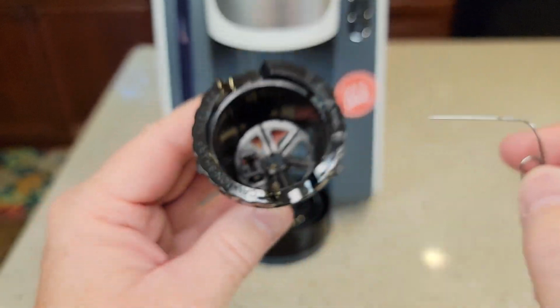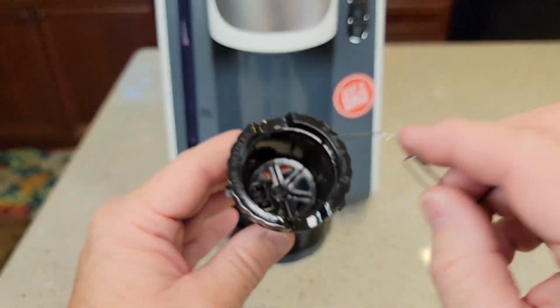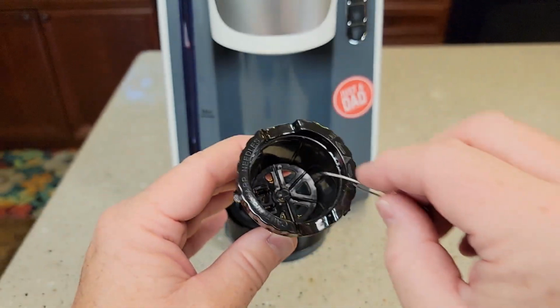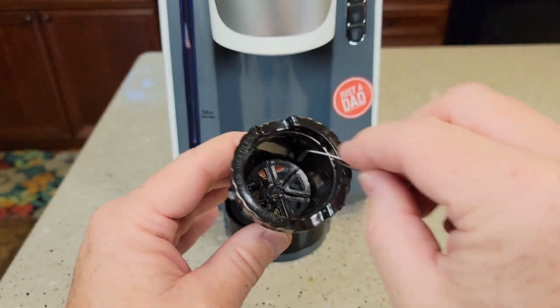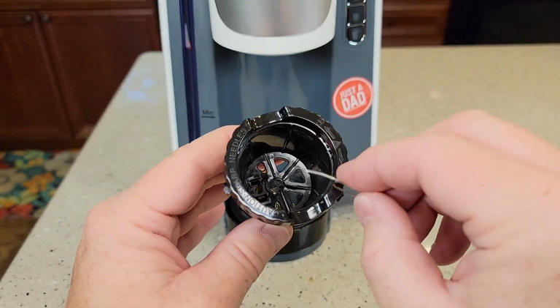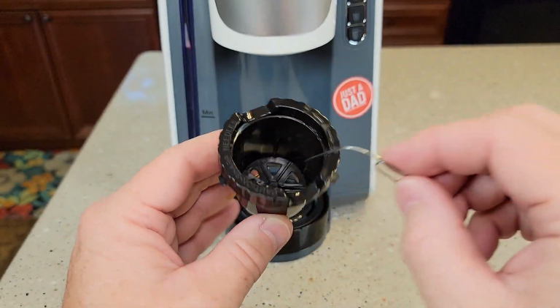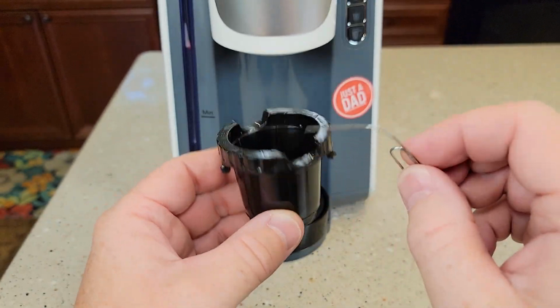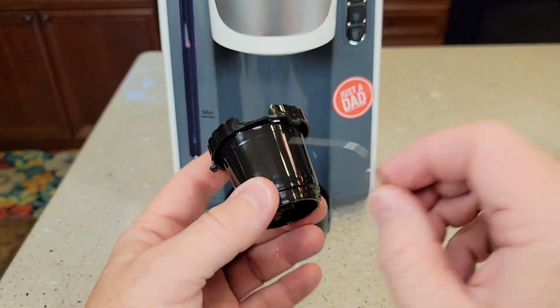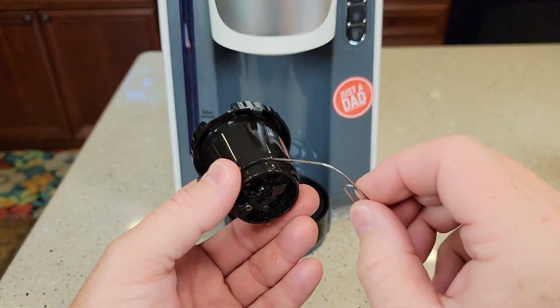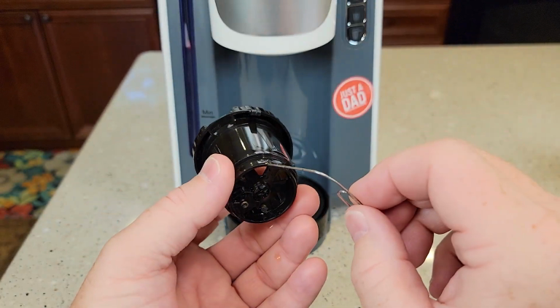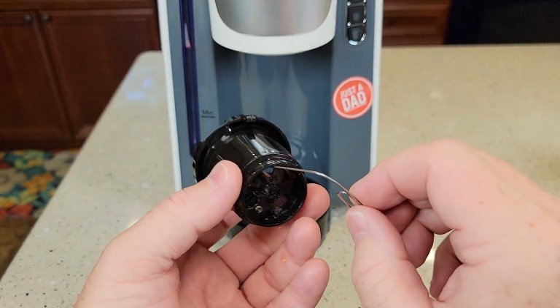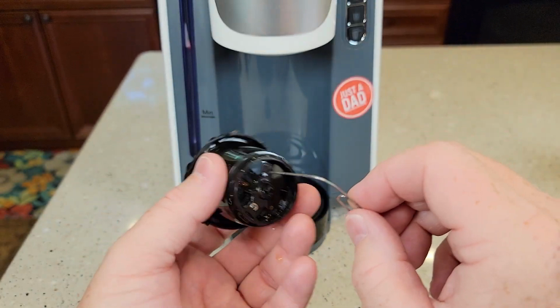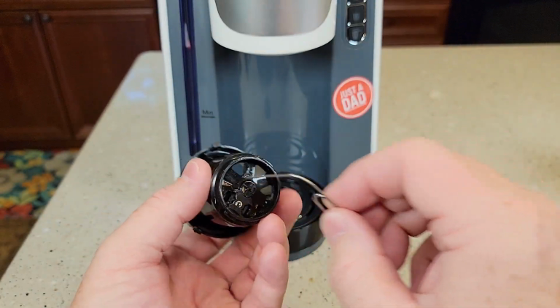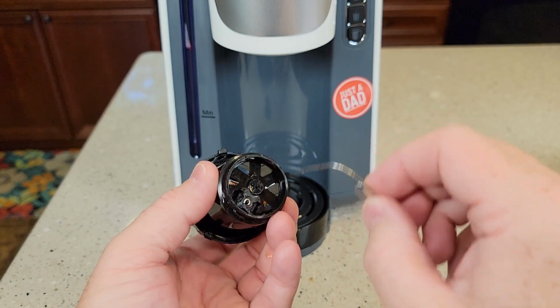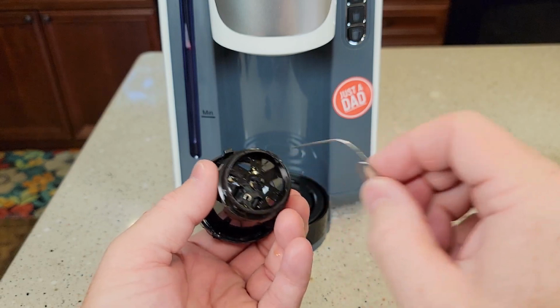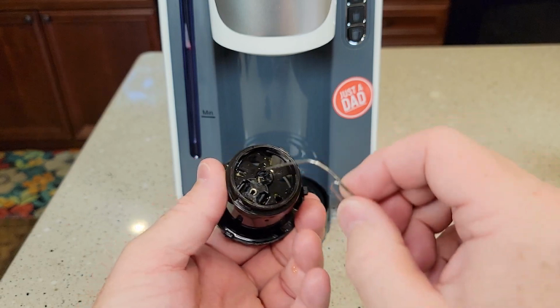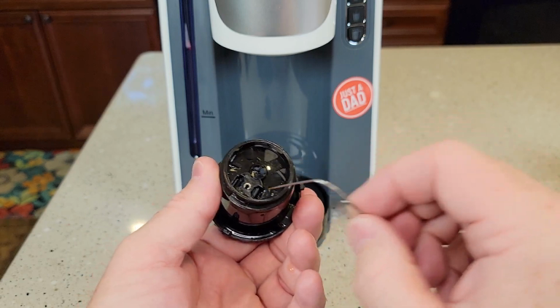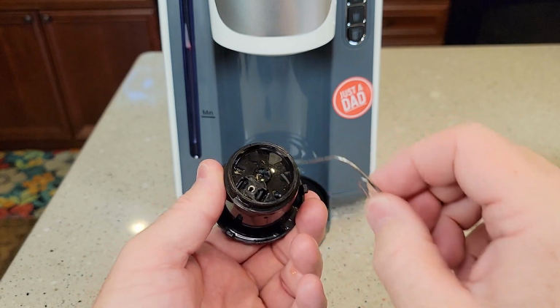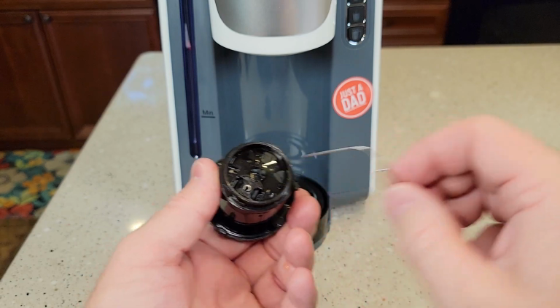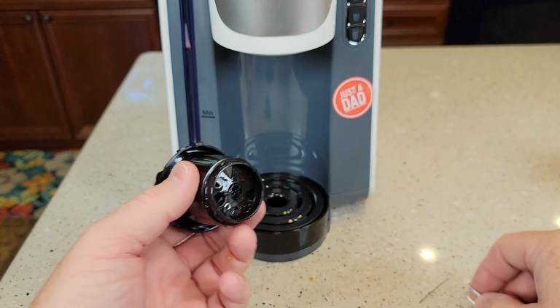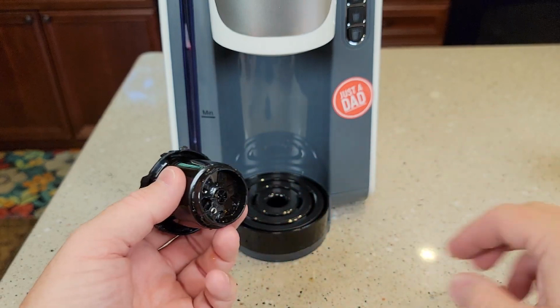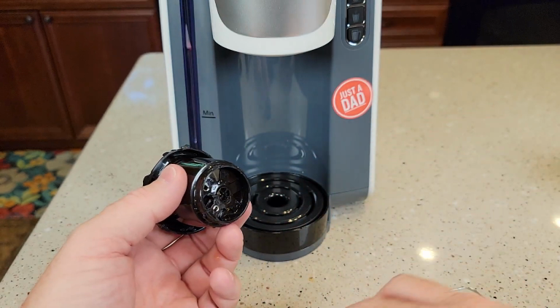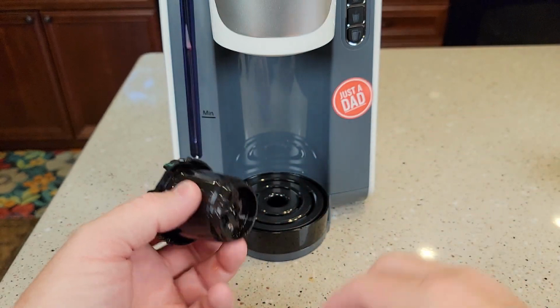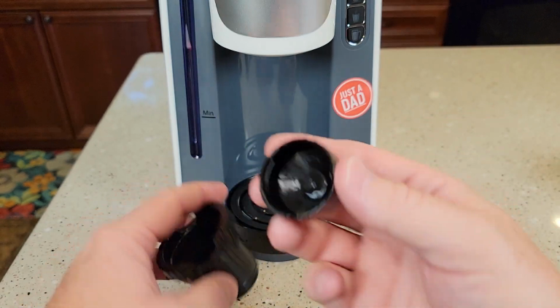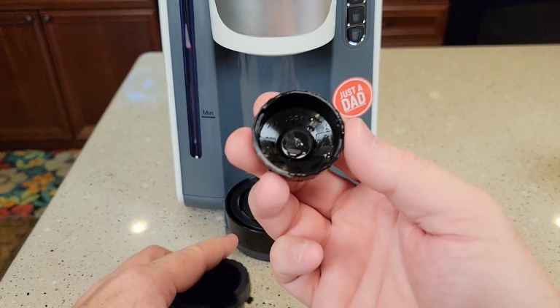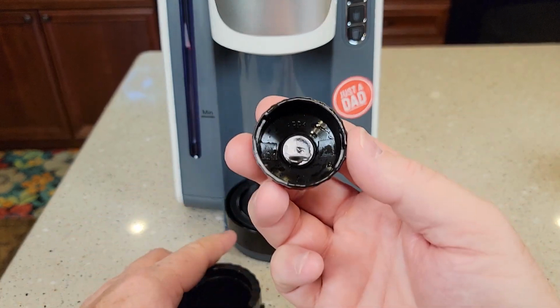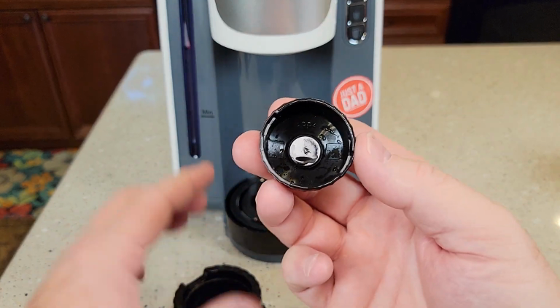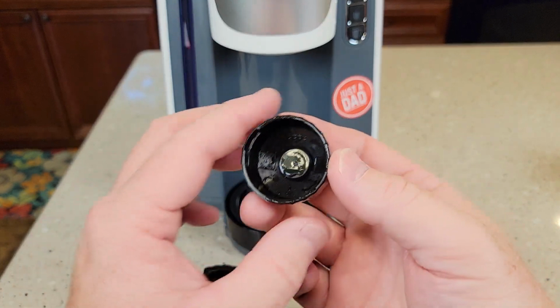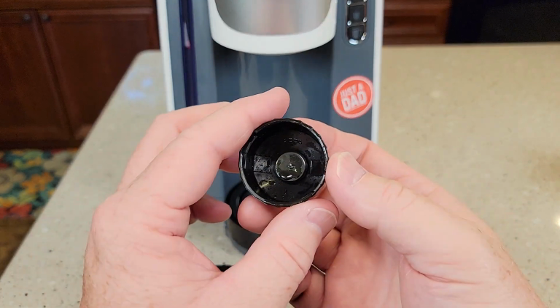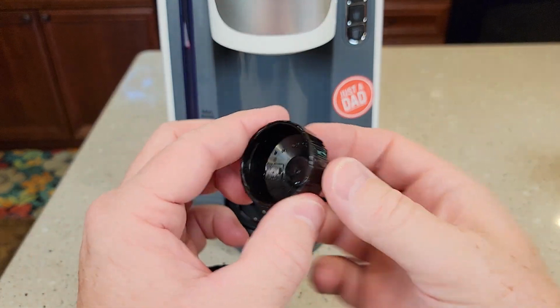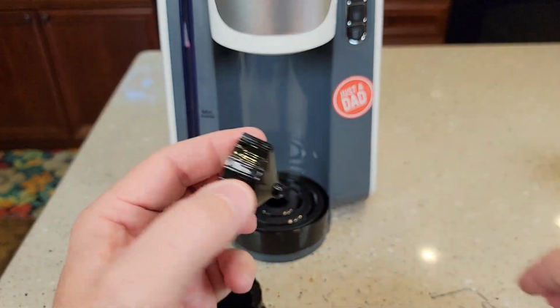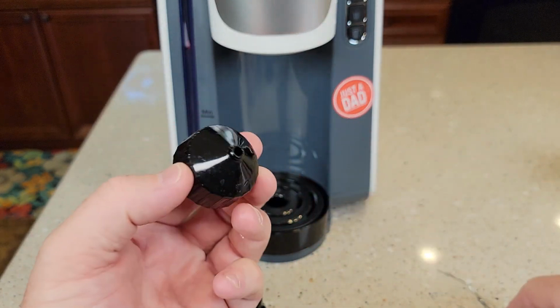Then take a brush and take this over to your sink and rinse it with water really well. You'll be really shocked how dirty this can get.